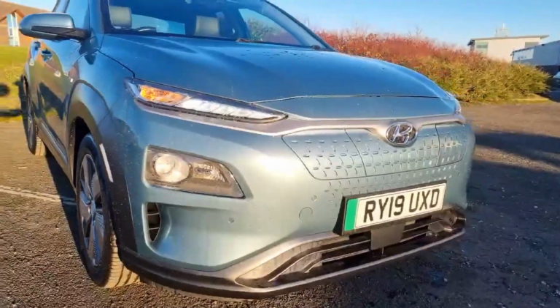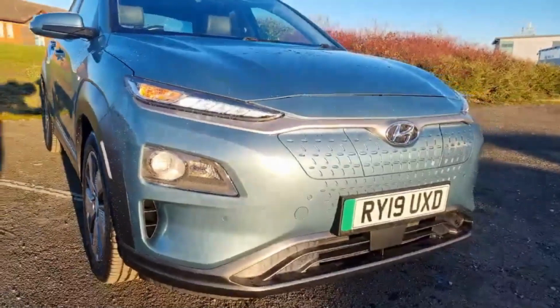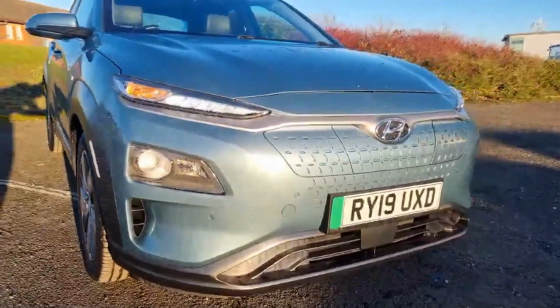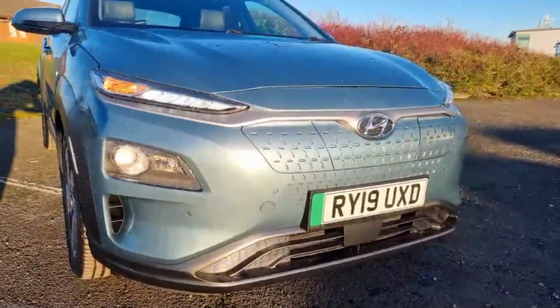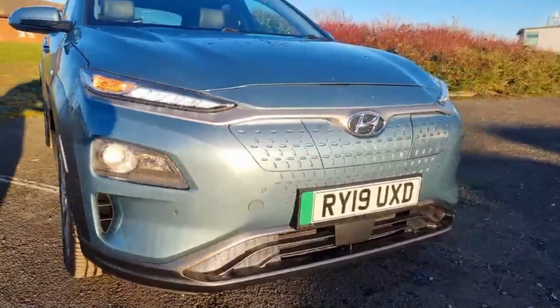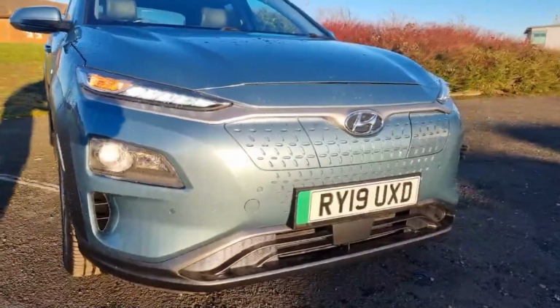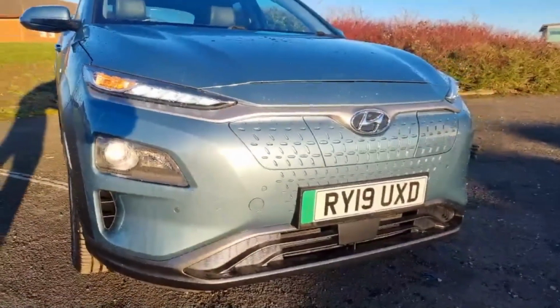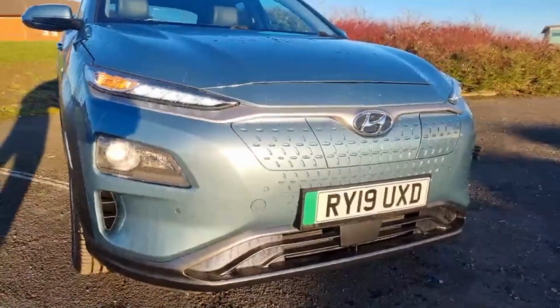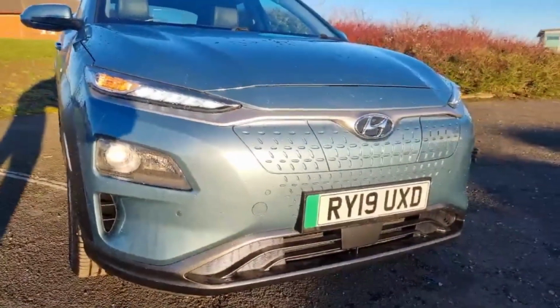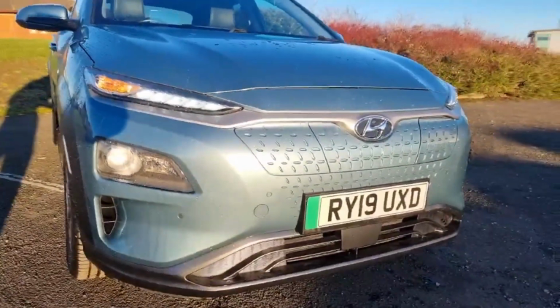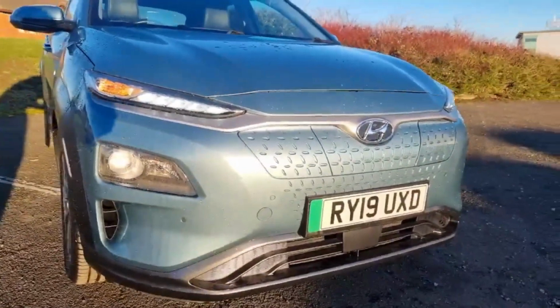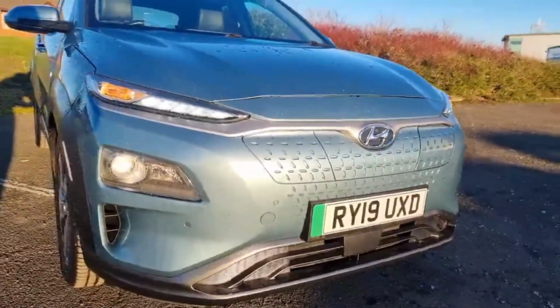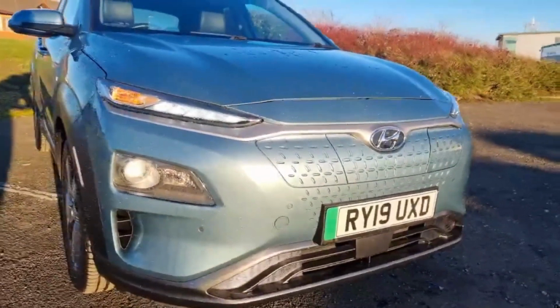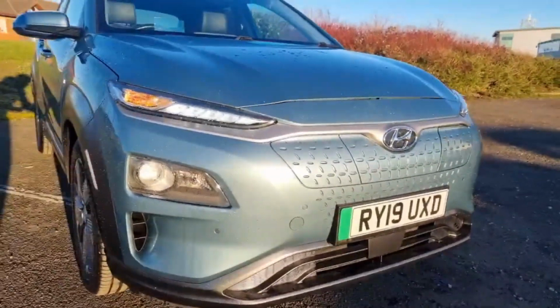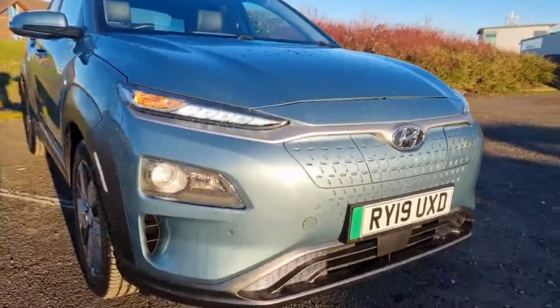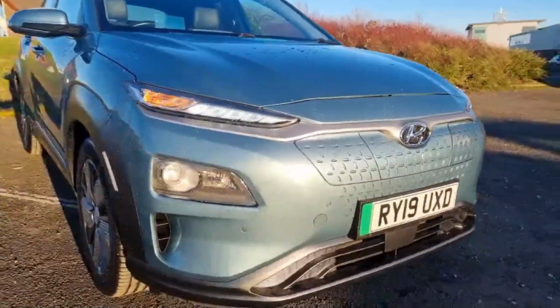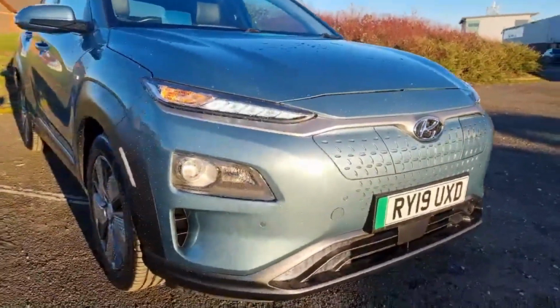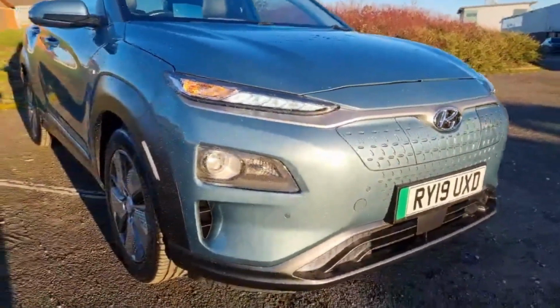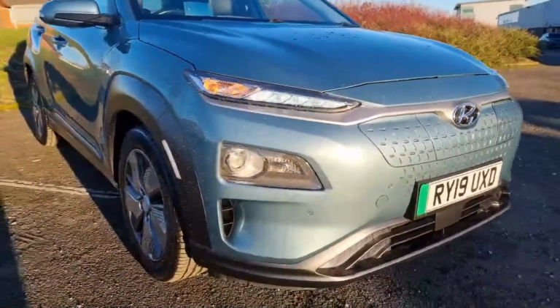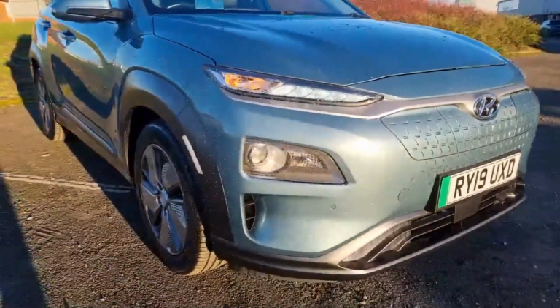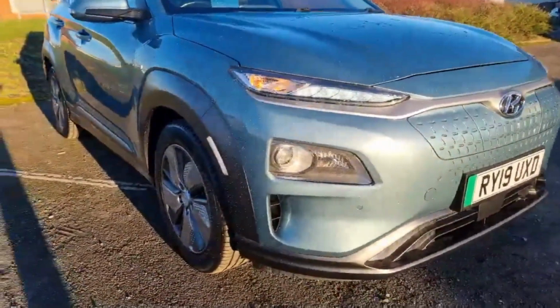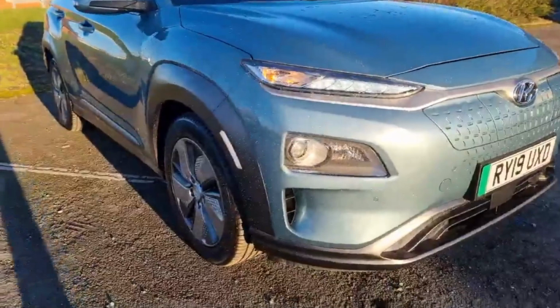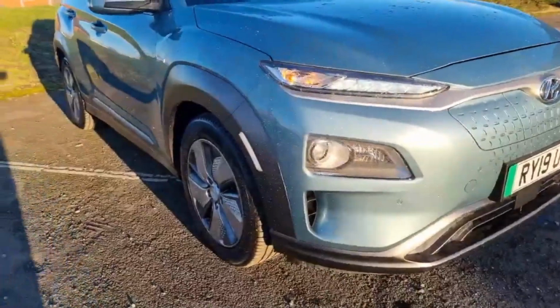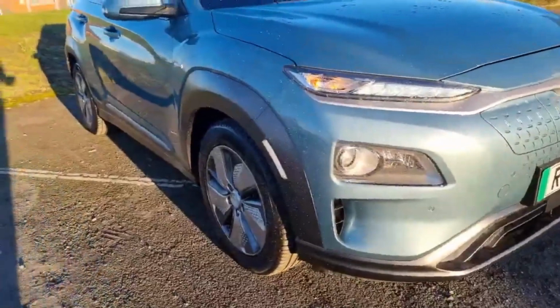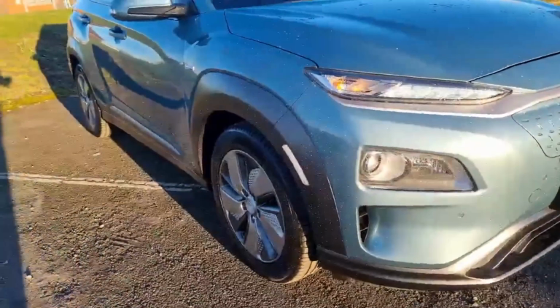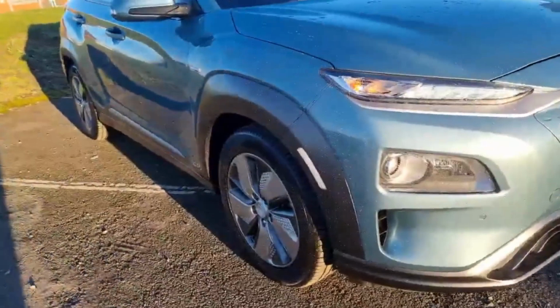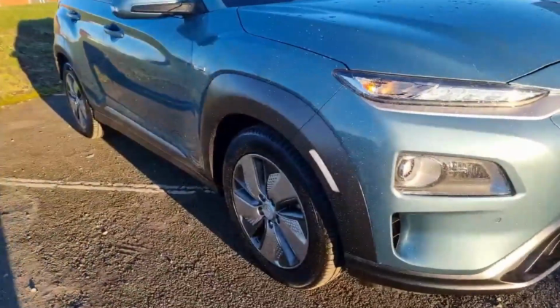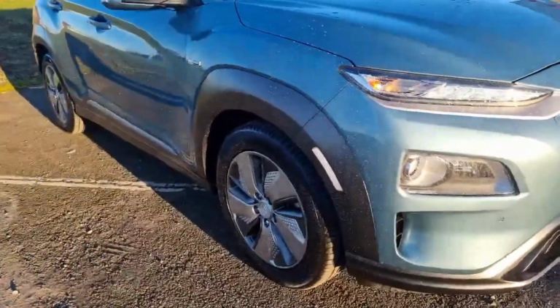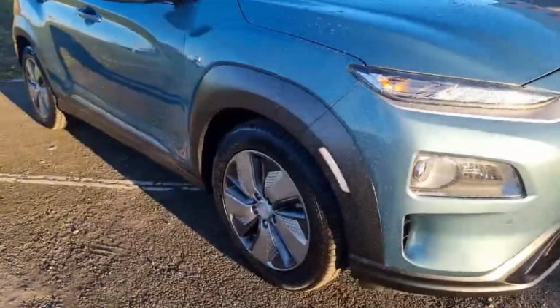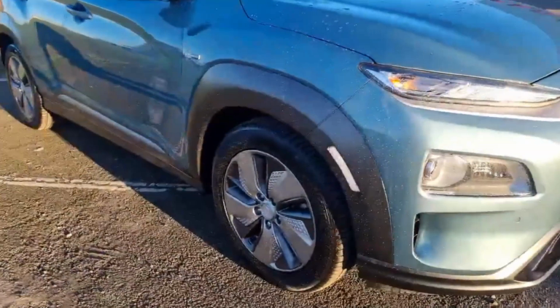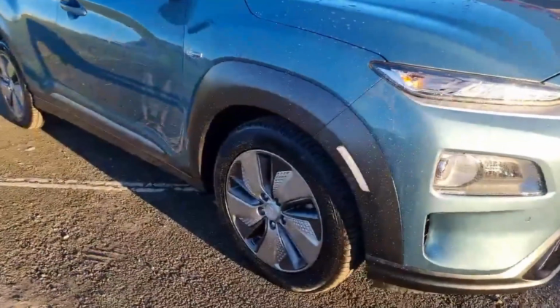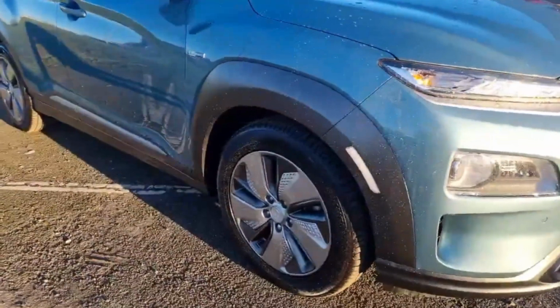It's a very stylish looking car — you've got the colour coded sensors and charge point on the front as well. Down the side you've got the 17 inch alloys.